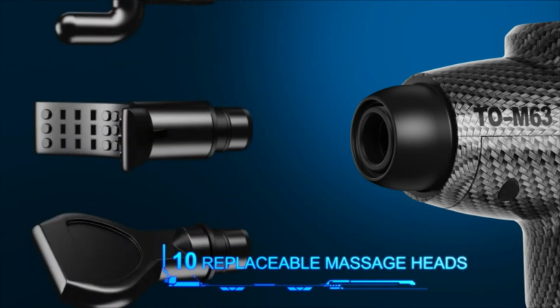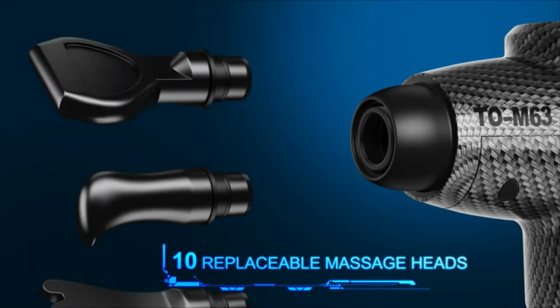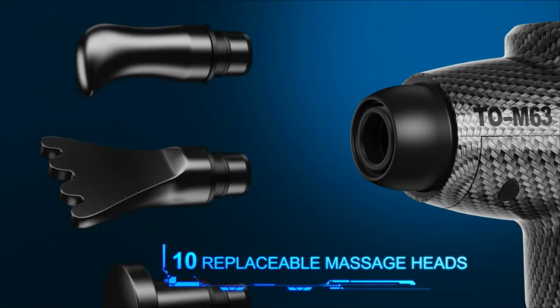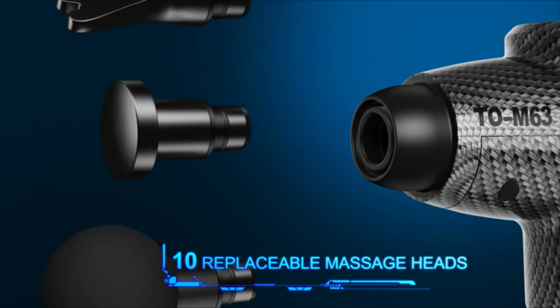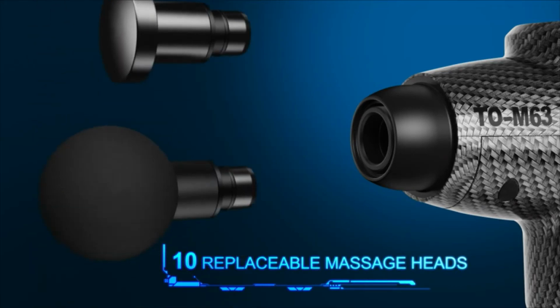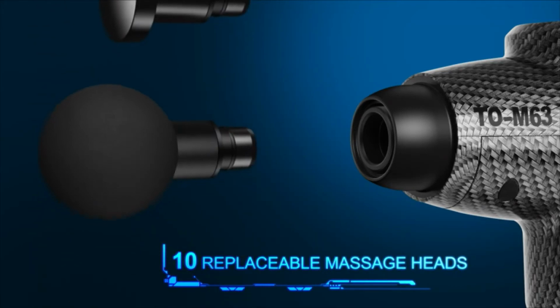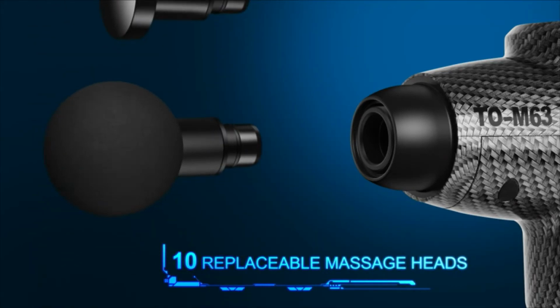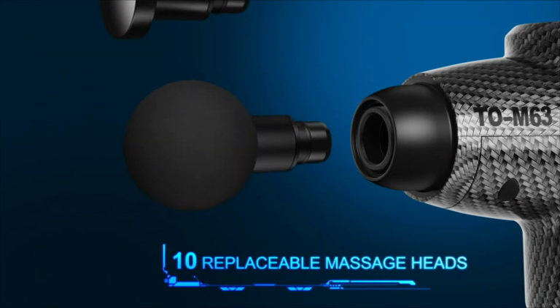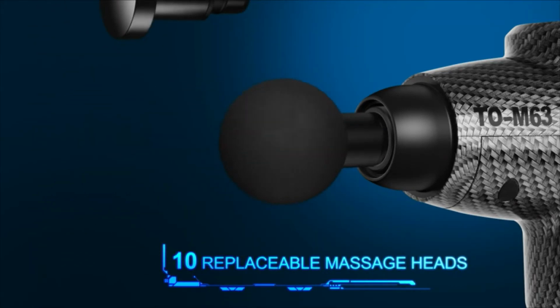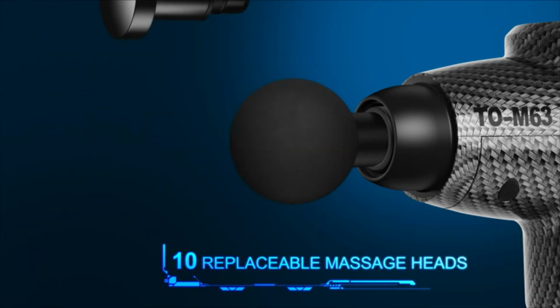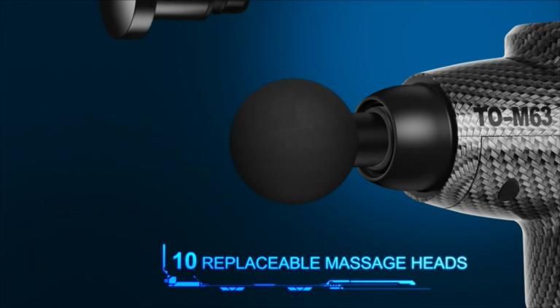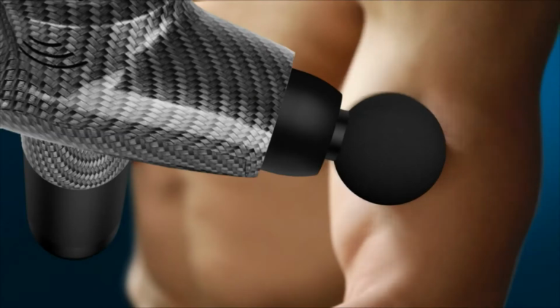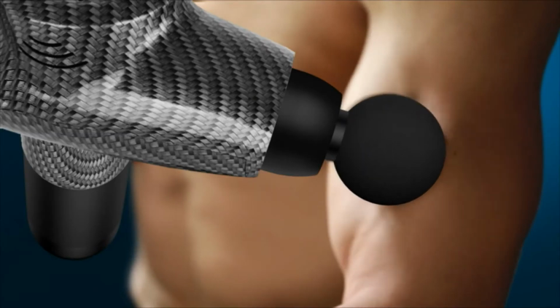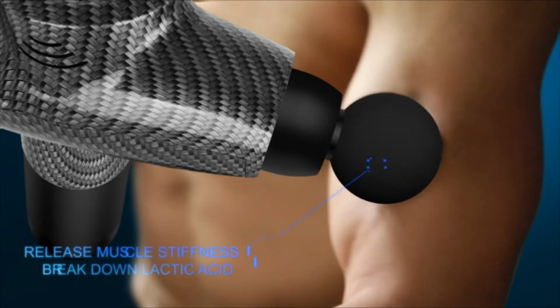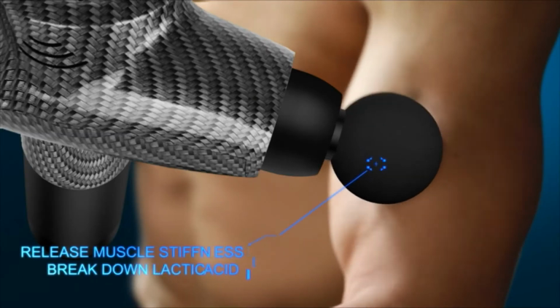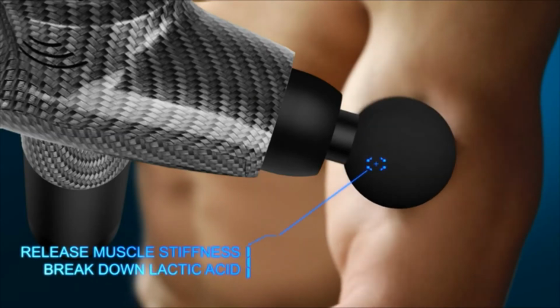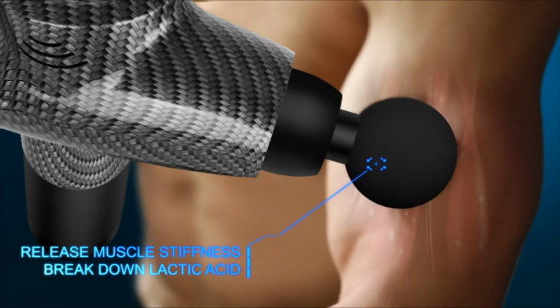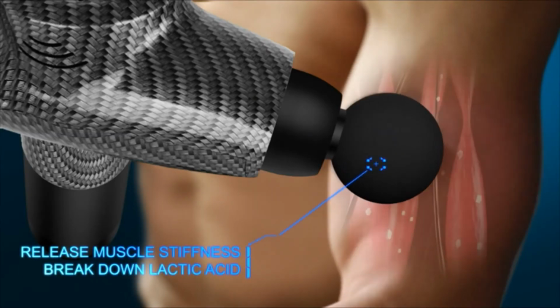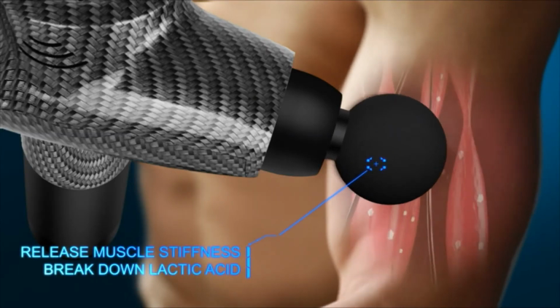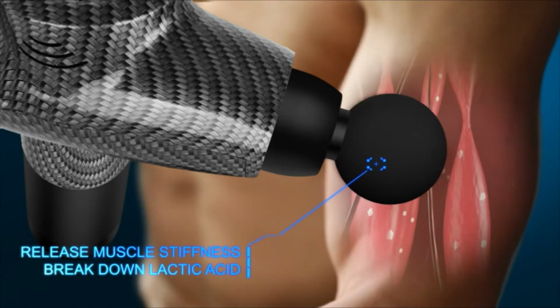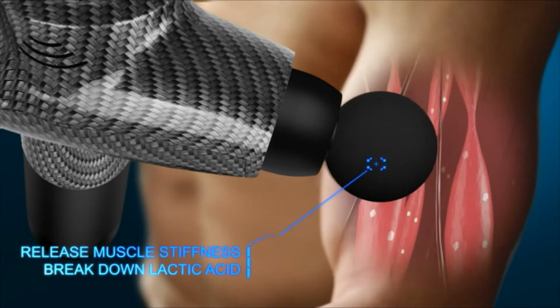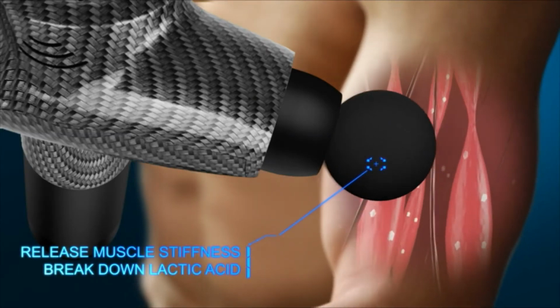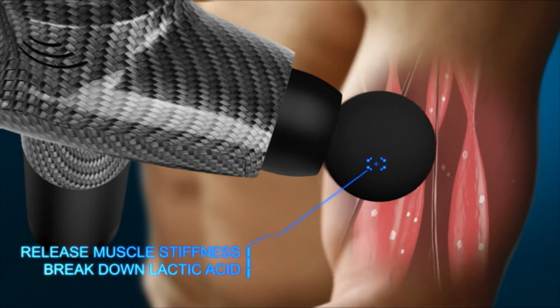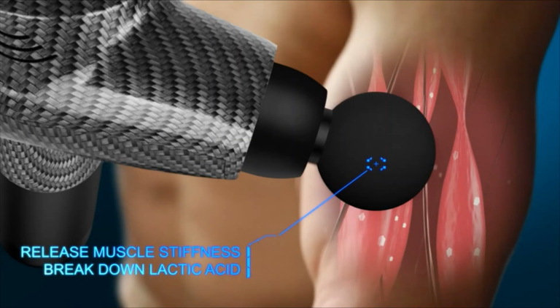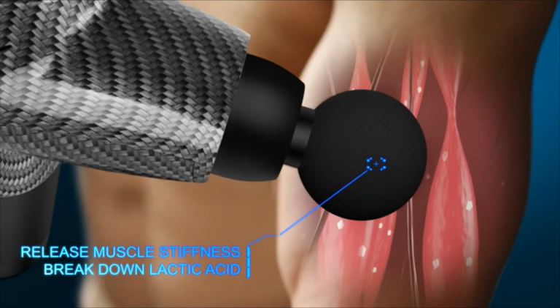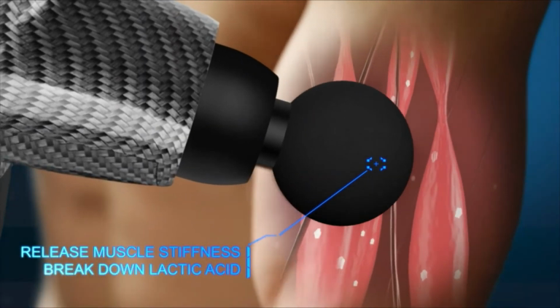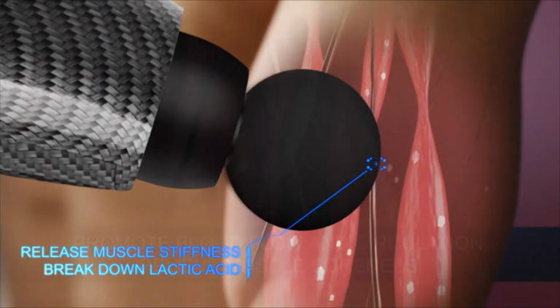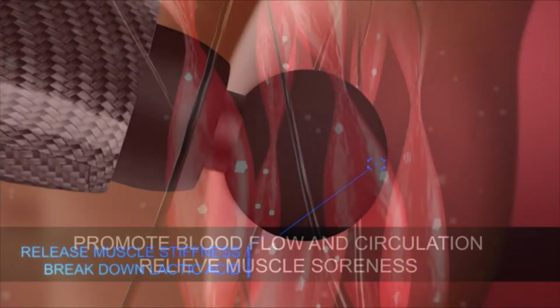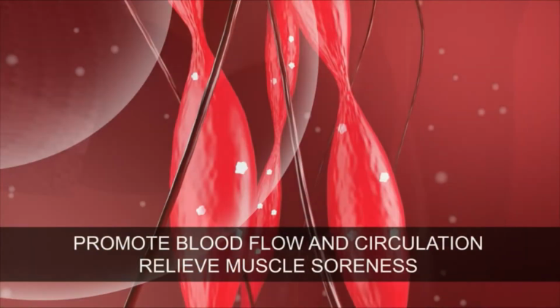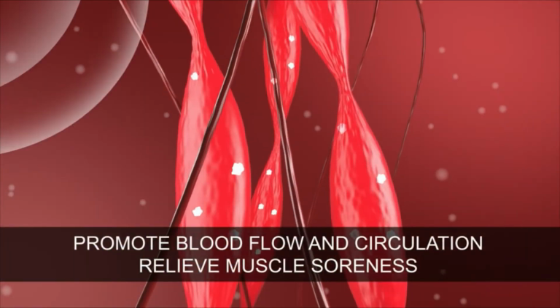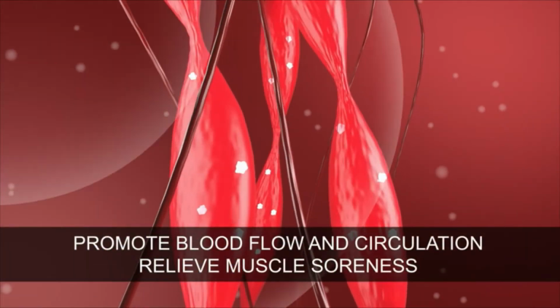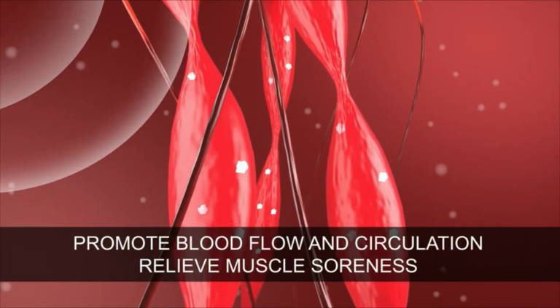10 replaceable massage heads. Release muscle stiffness and break down lactic acid. Promote blood flow and circulation.